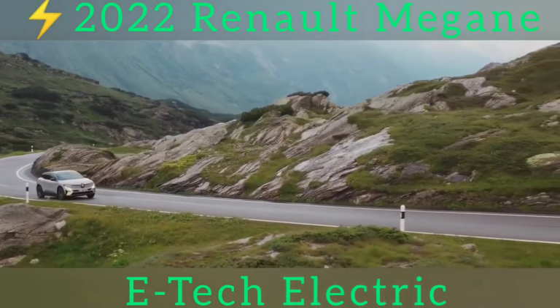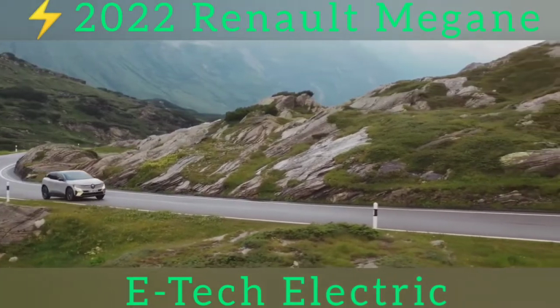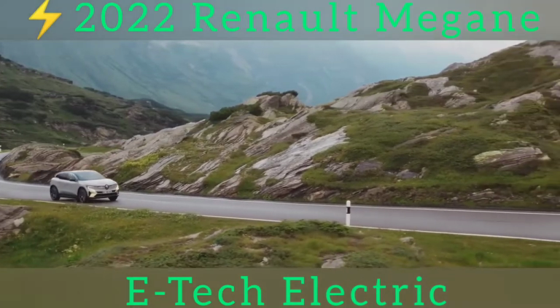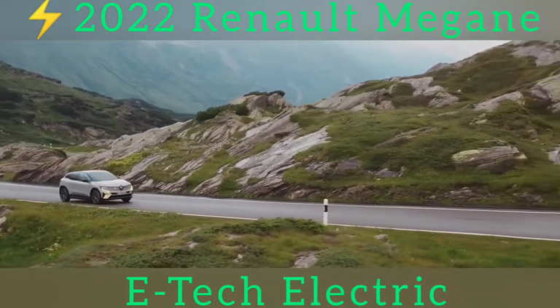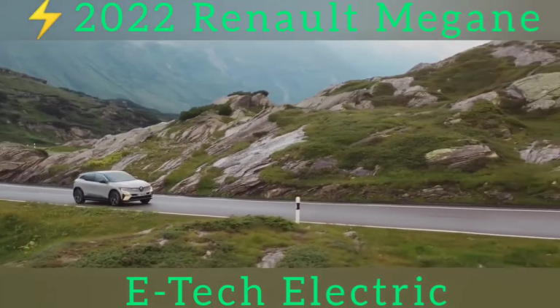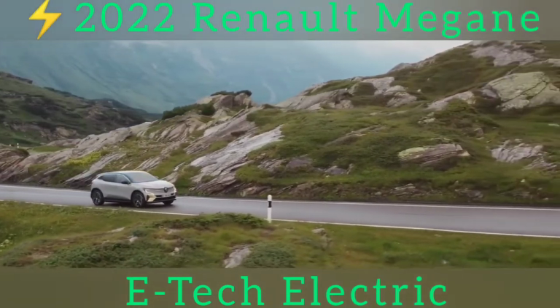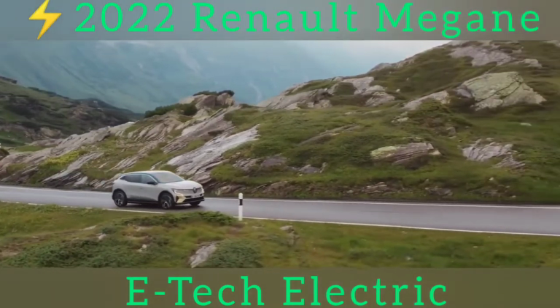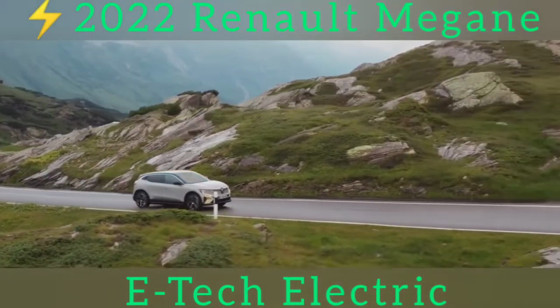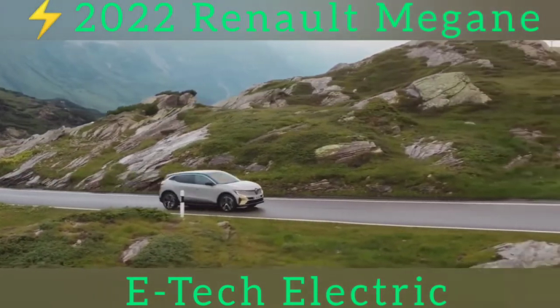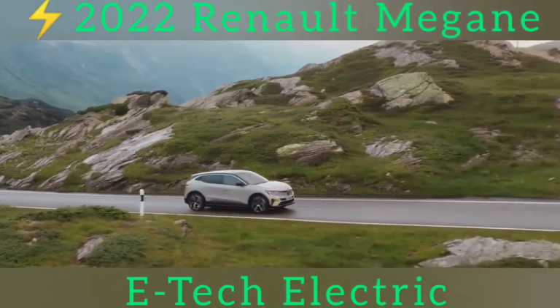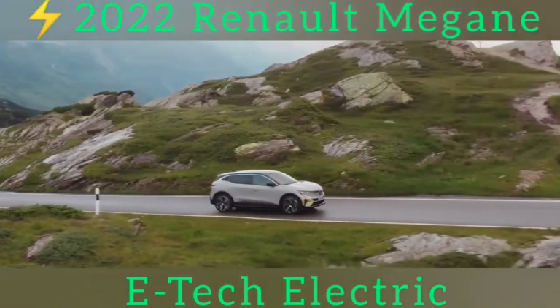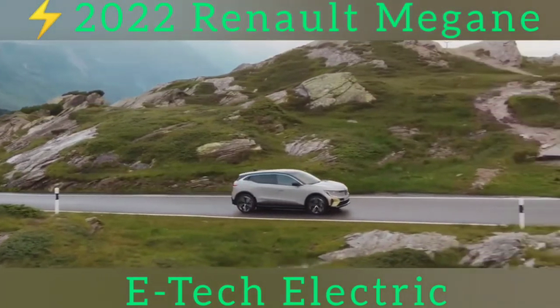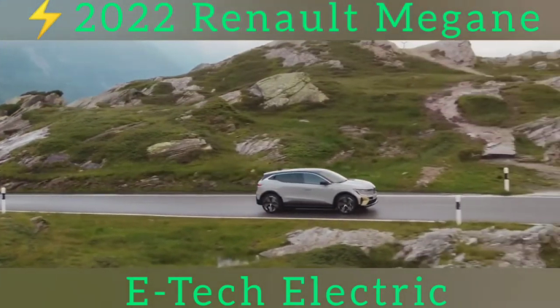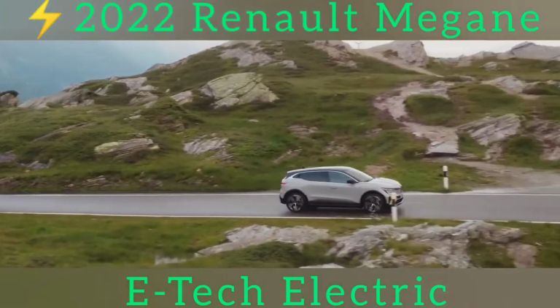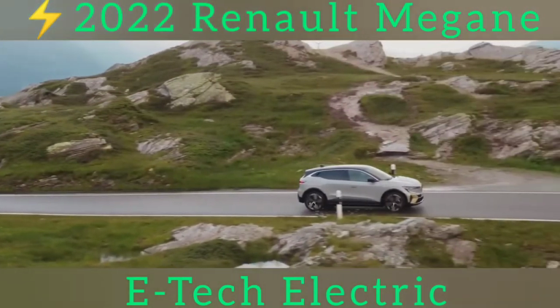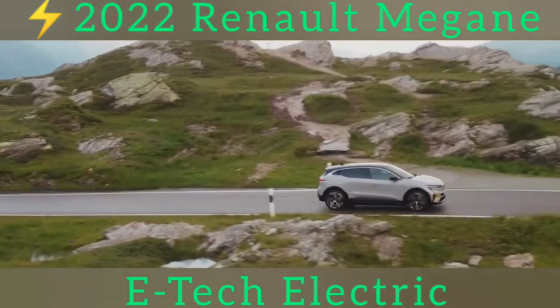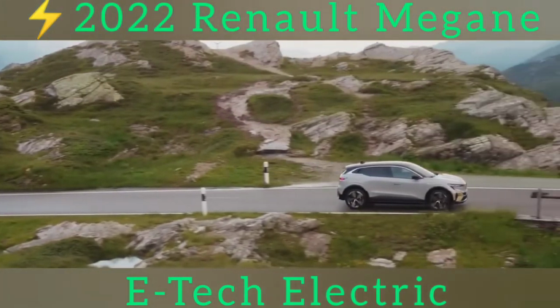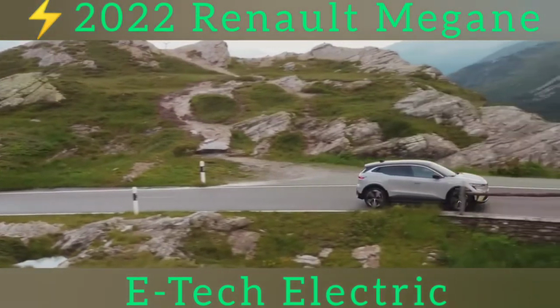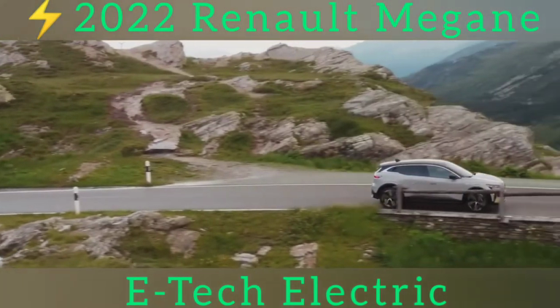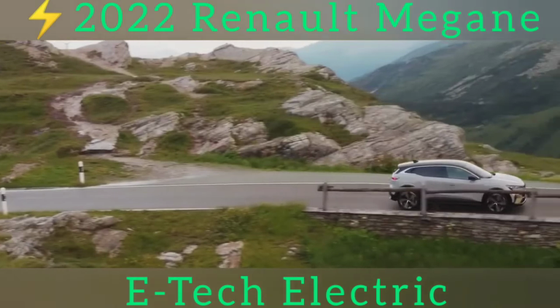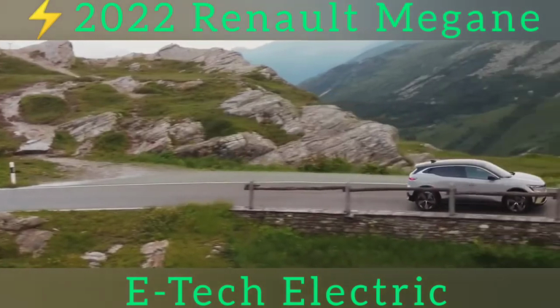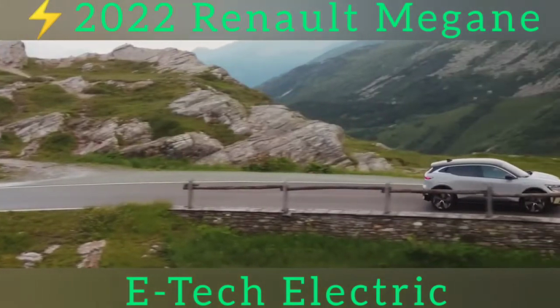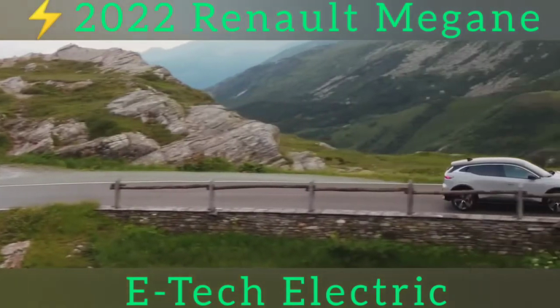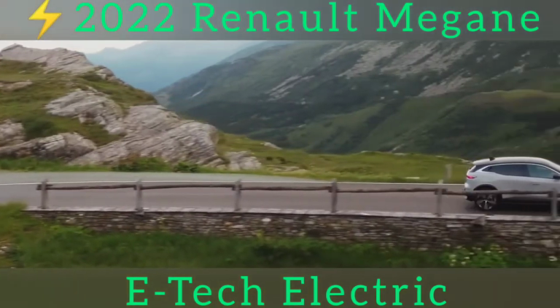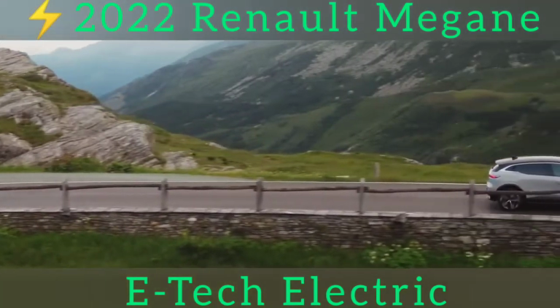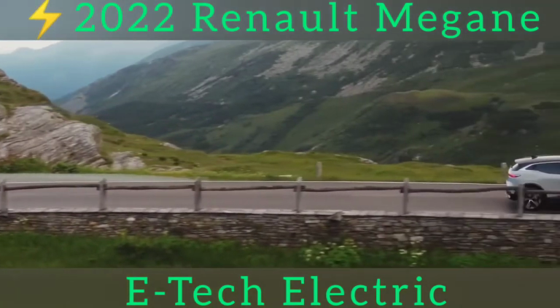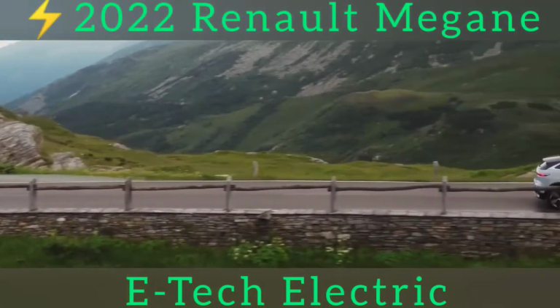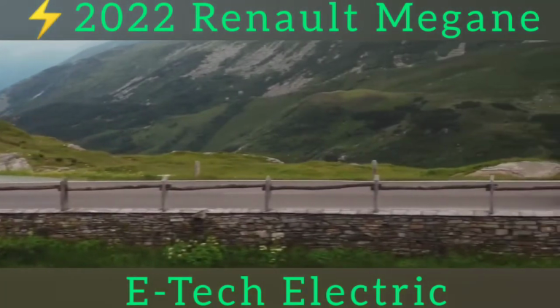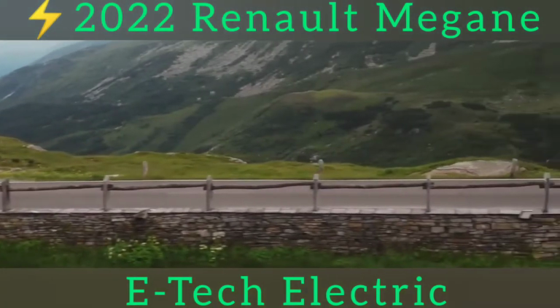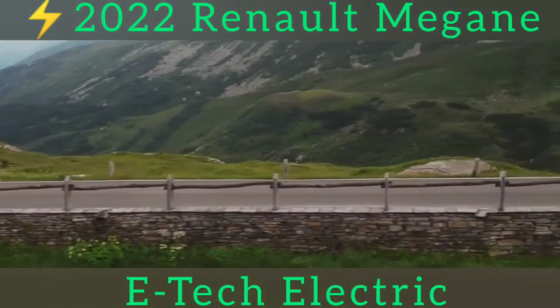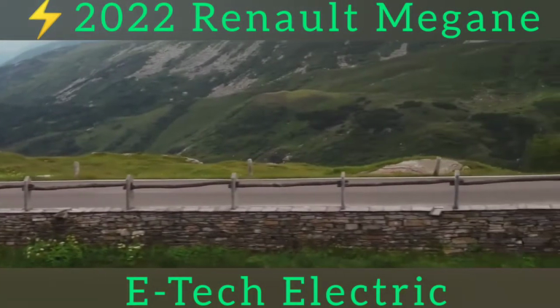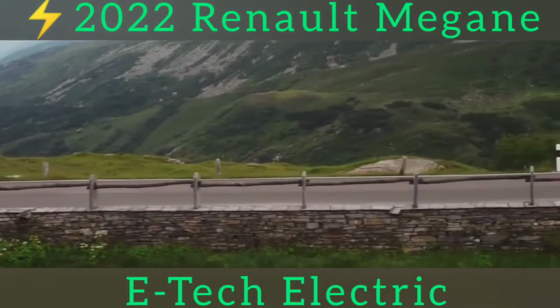This is also an important car for Renault, since it's the first model to sit on its new EV-specific modular platform, the CMF-EV.